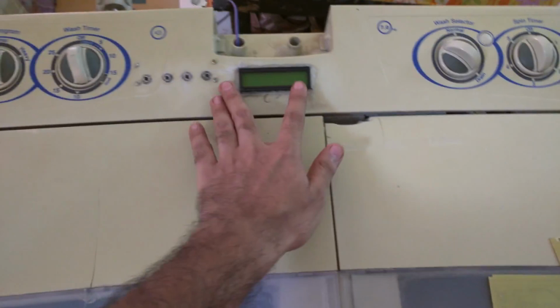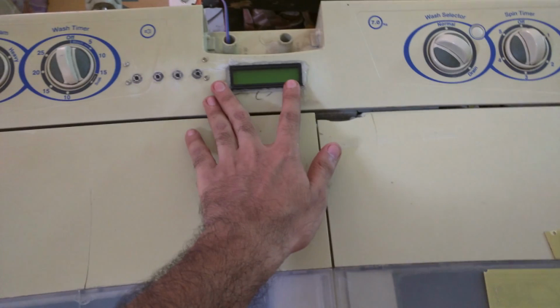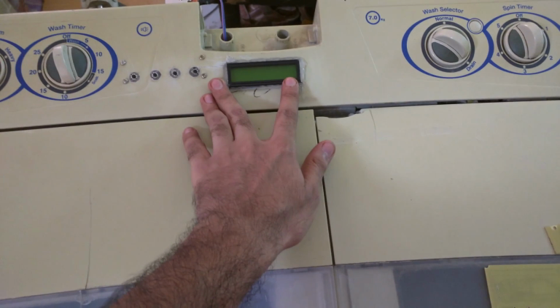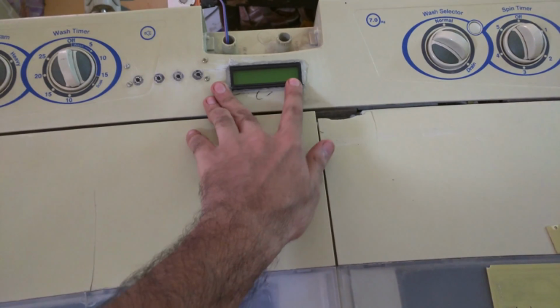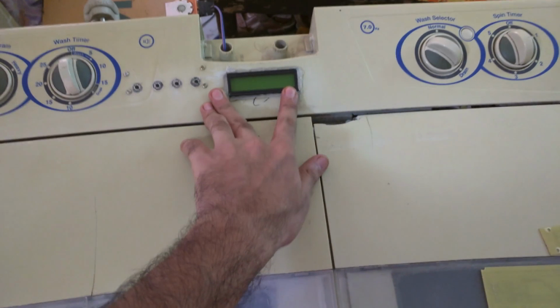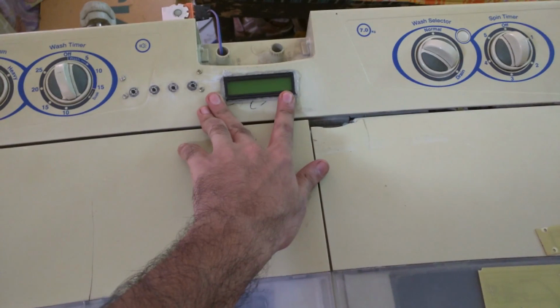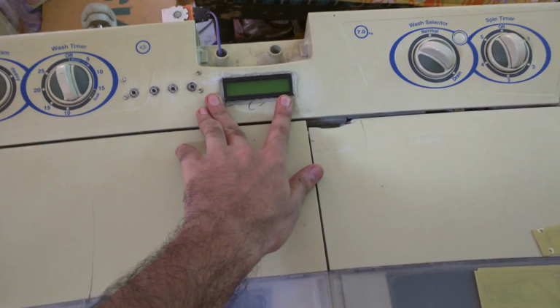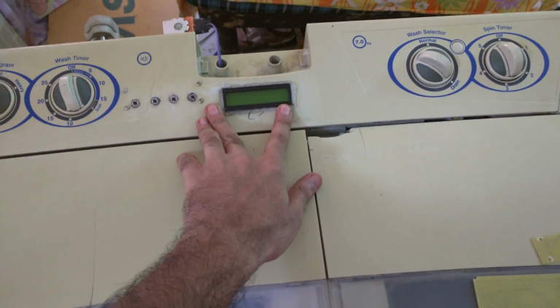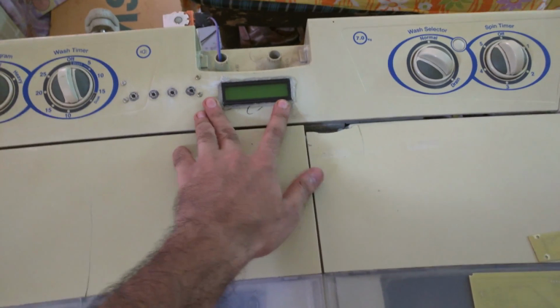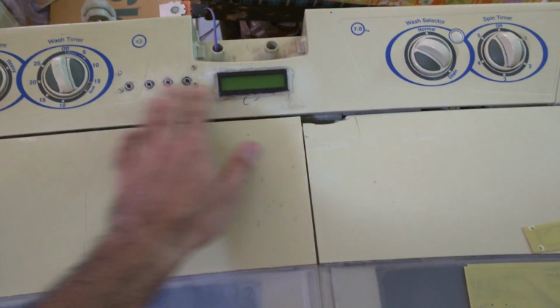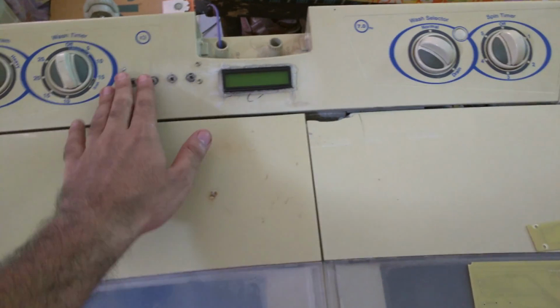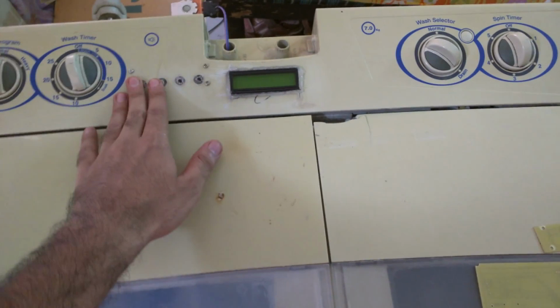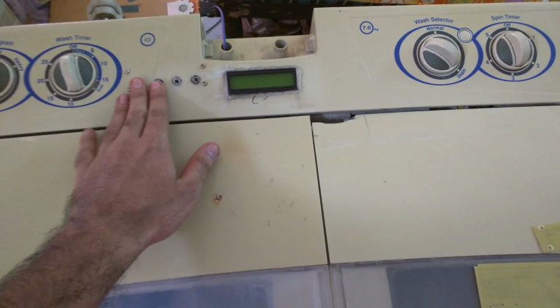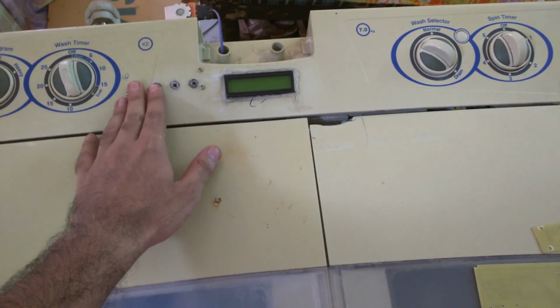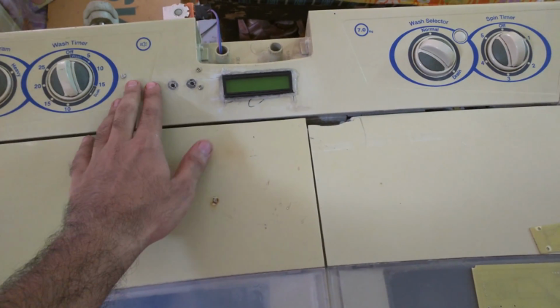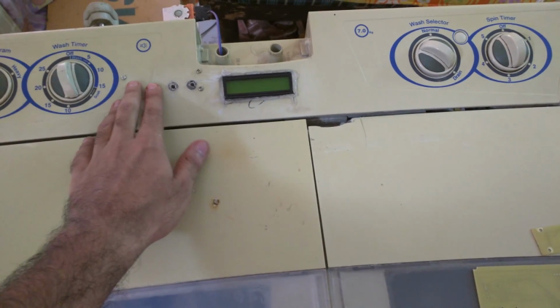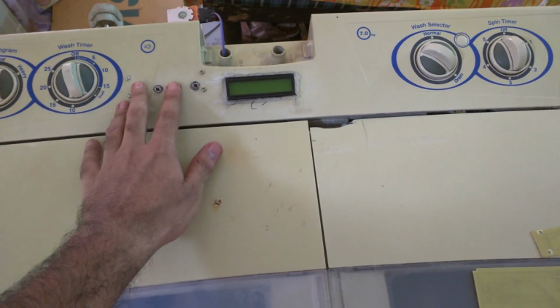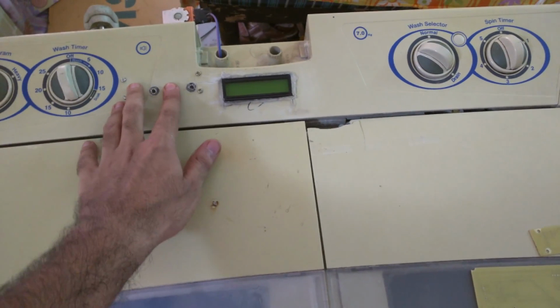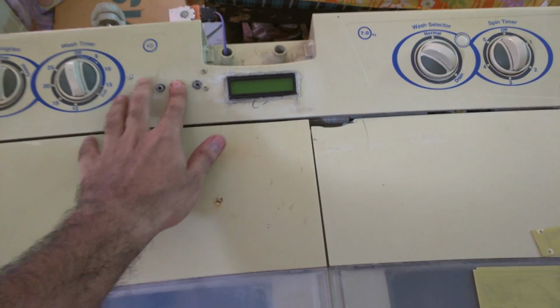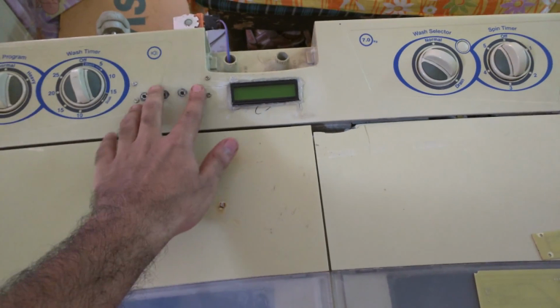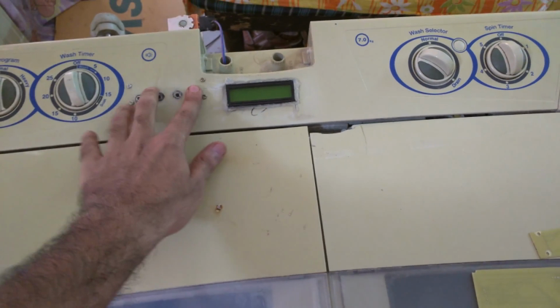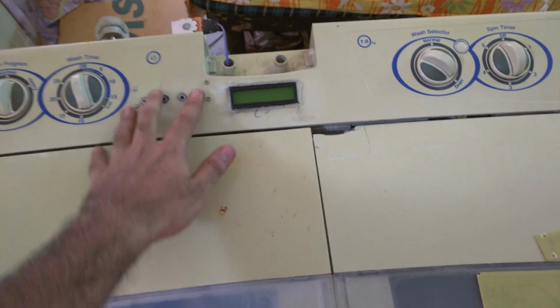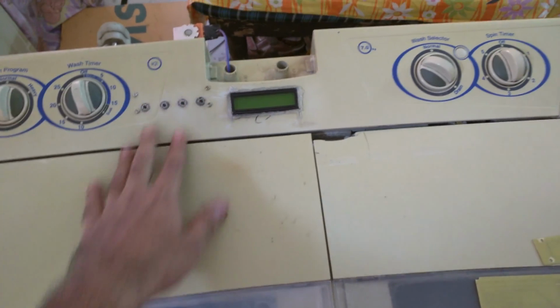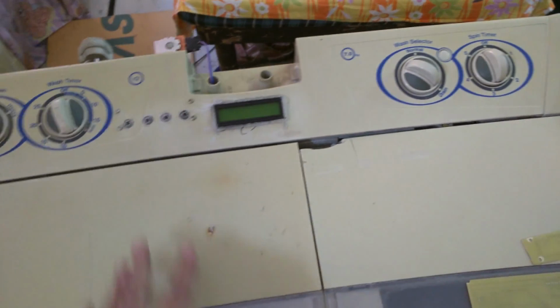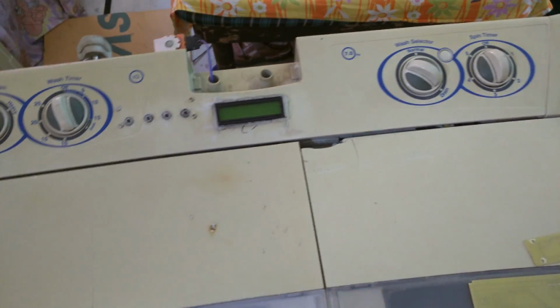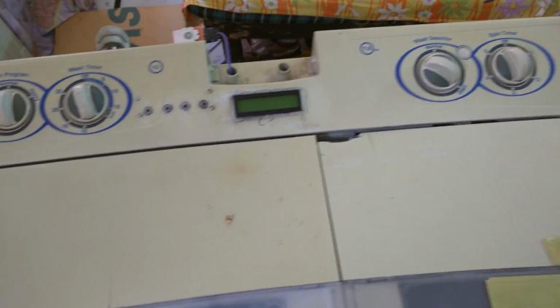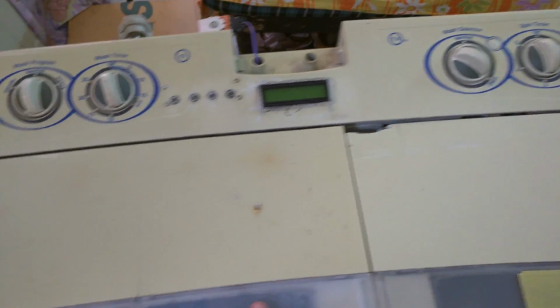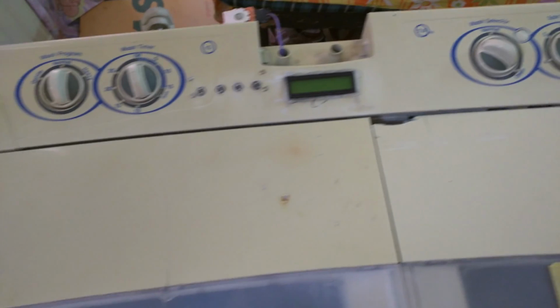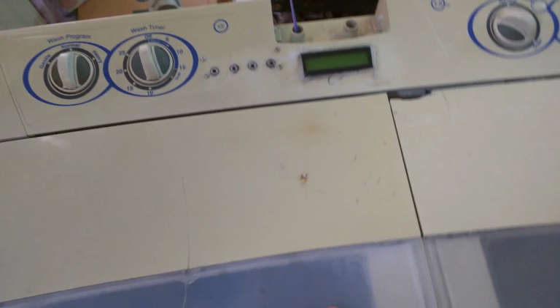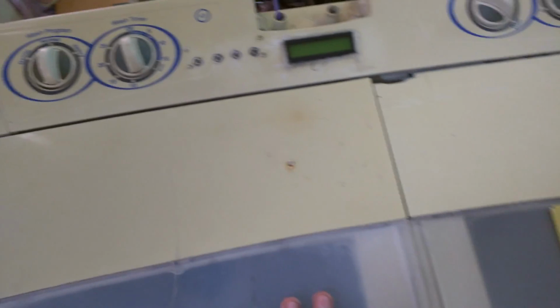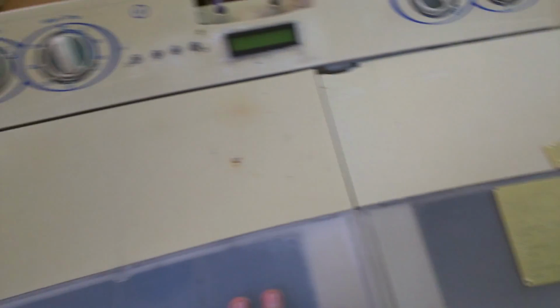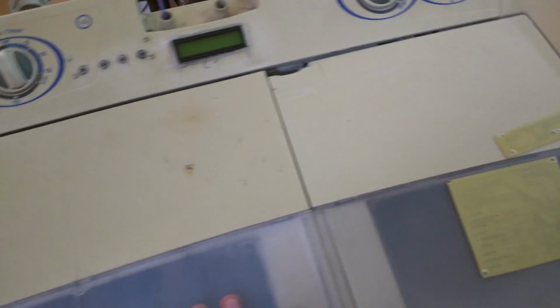There is a 16x2 LCD, and I have four buttons to control all the functions of the washing machine.